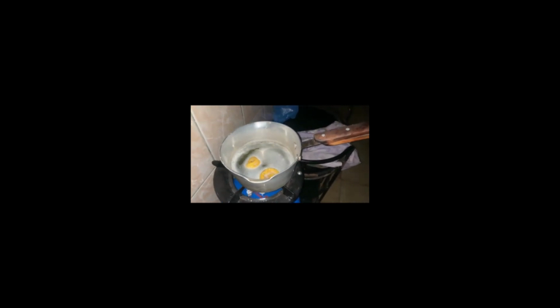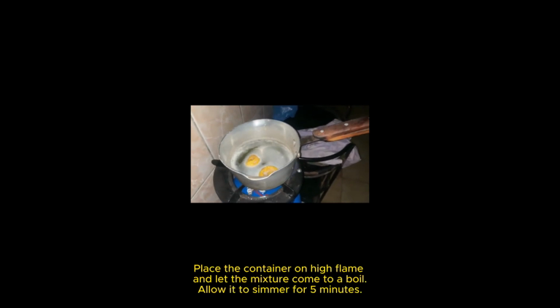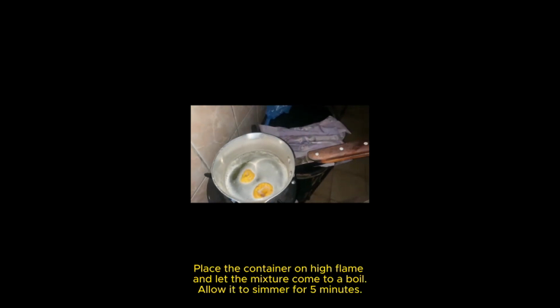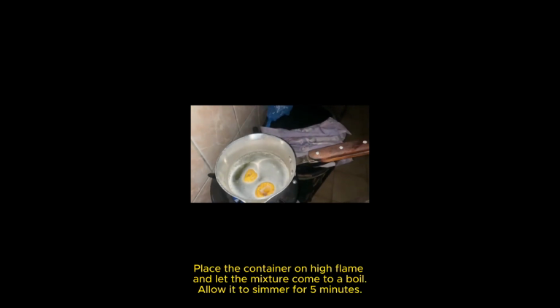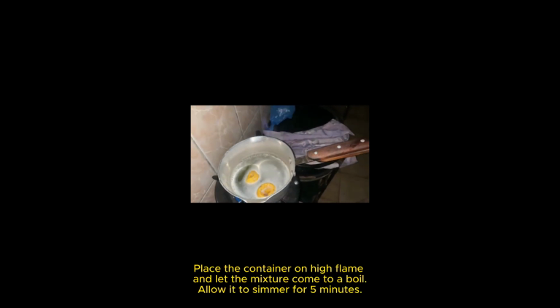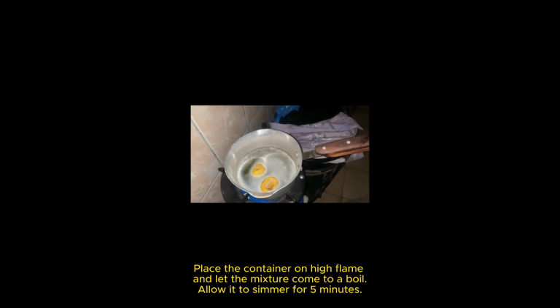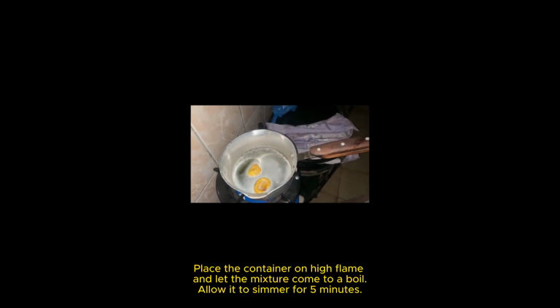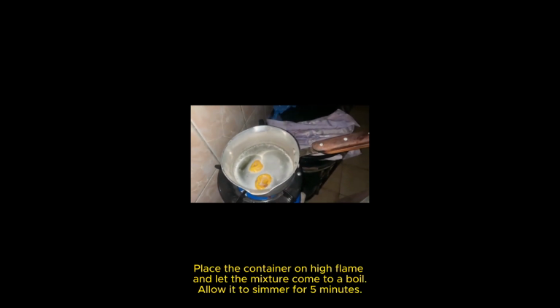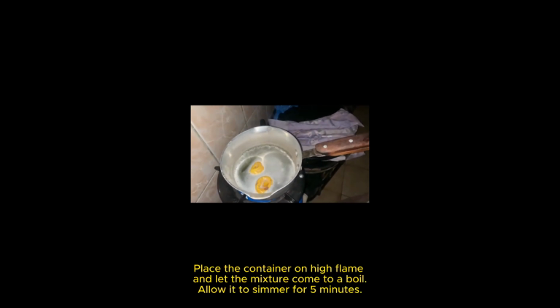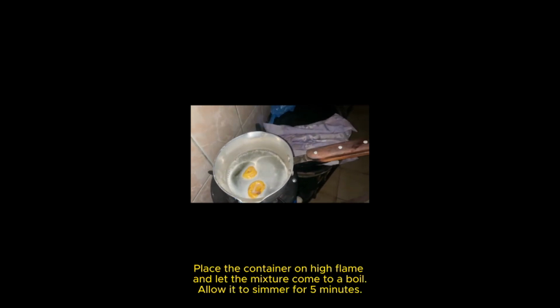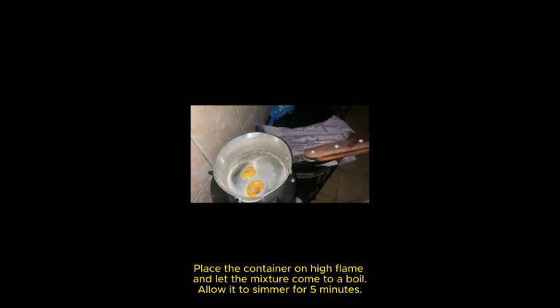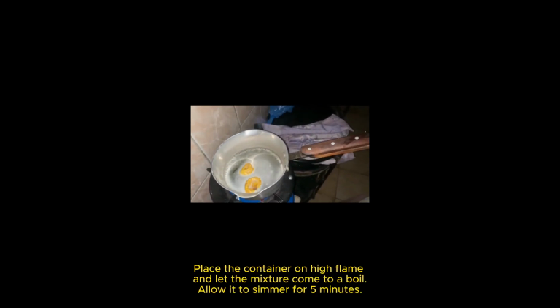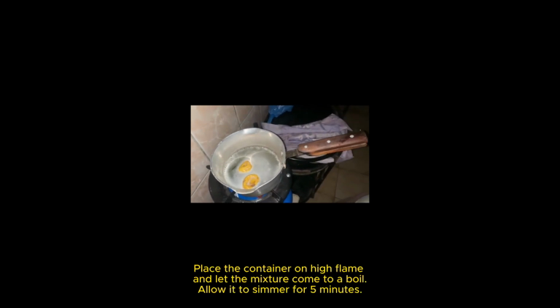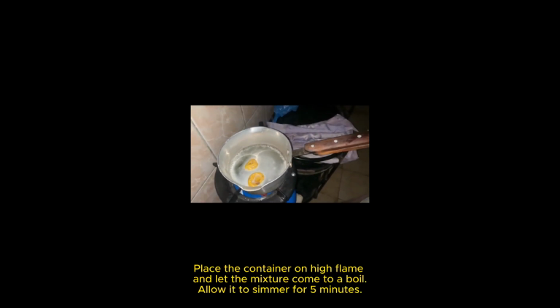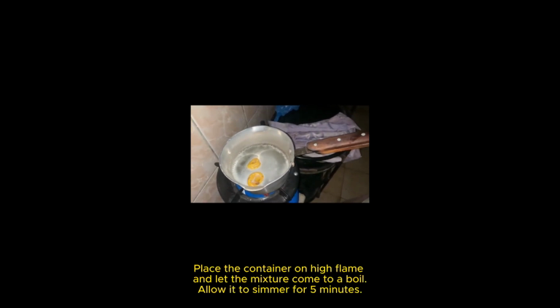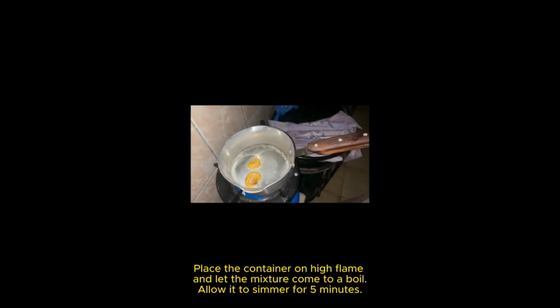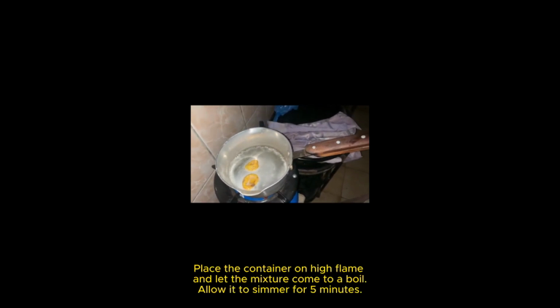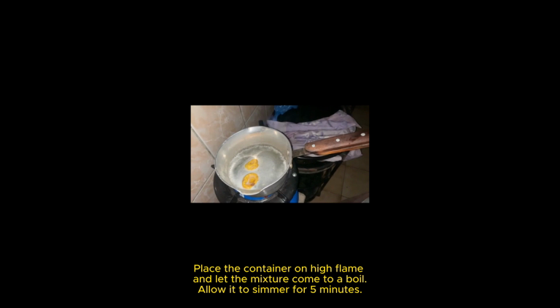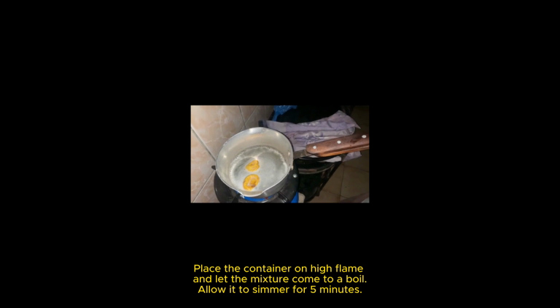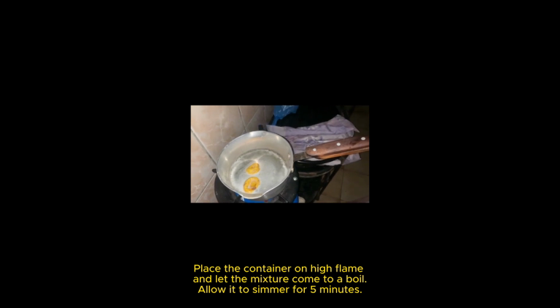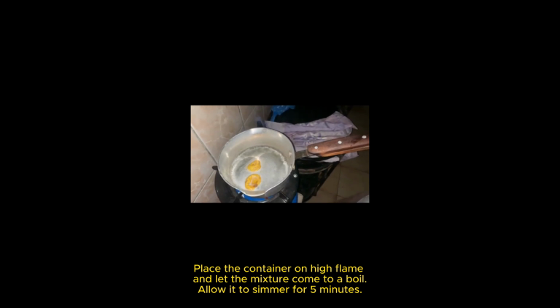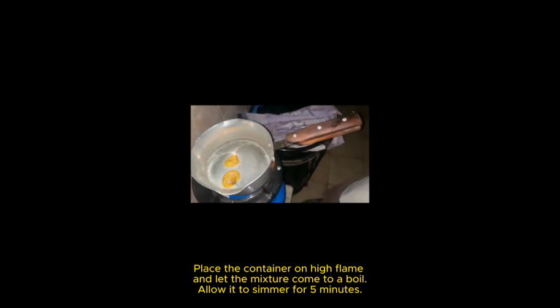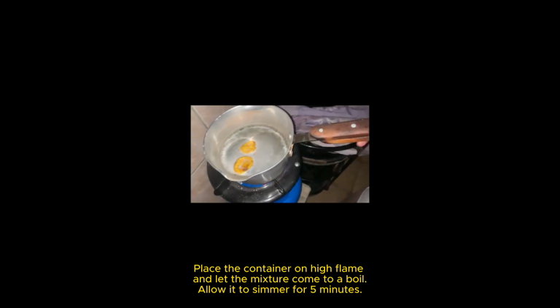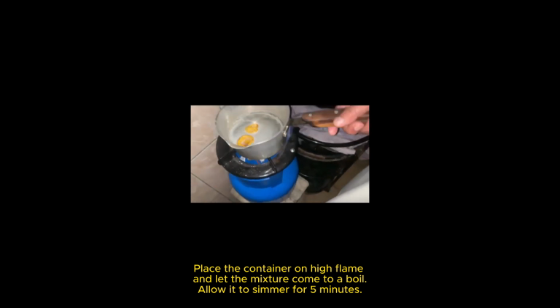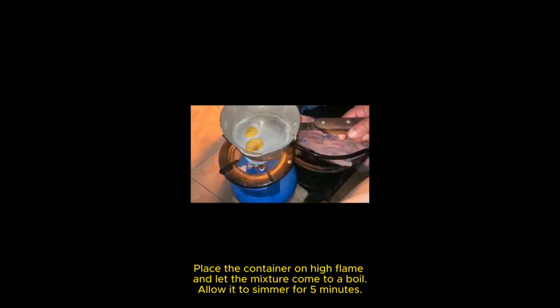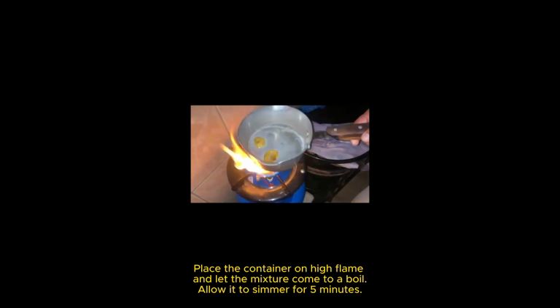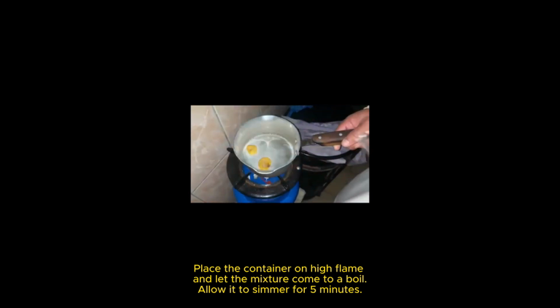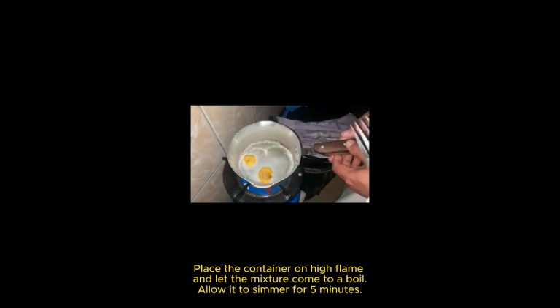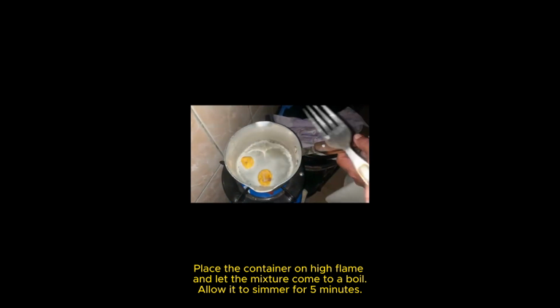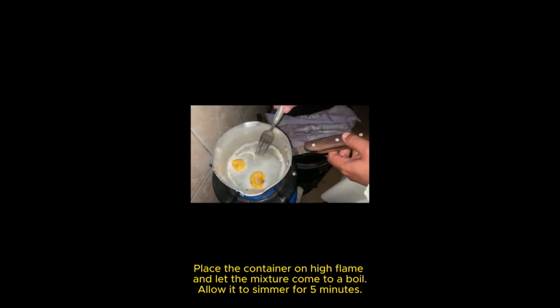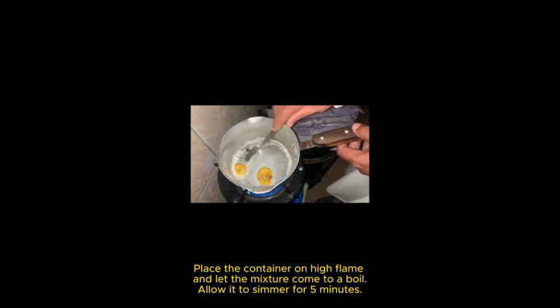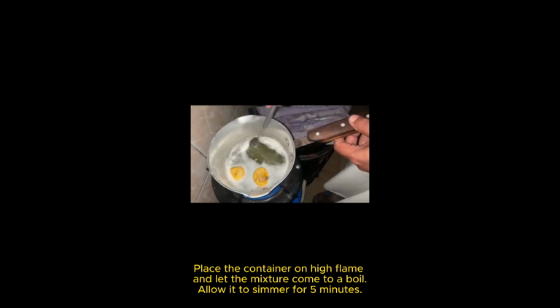Place the container on high flame and let the mixture come to a boil. Allow it to simmer for five minutes.